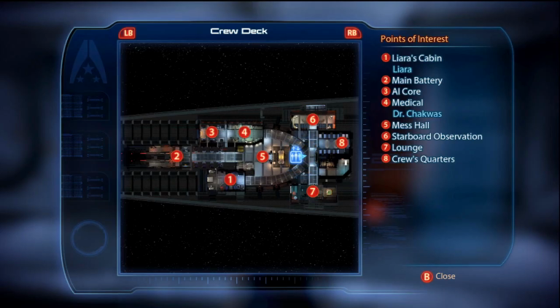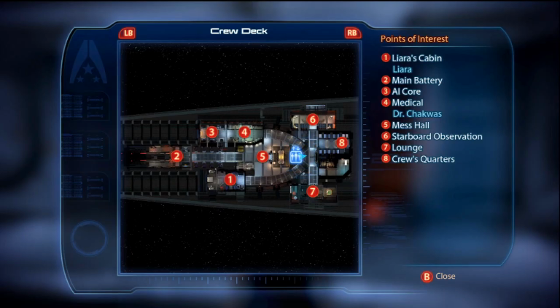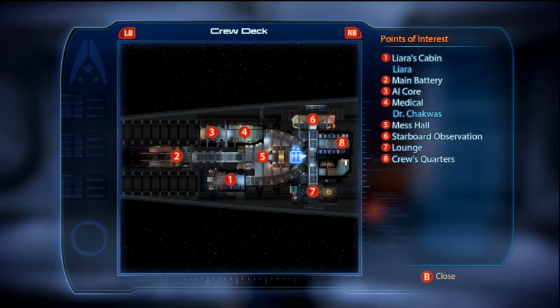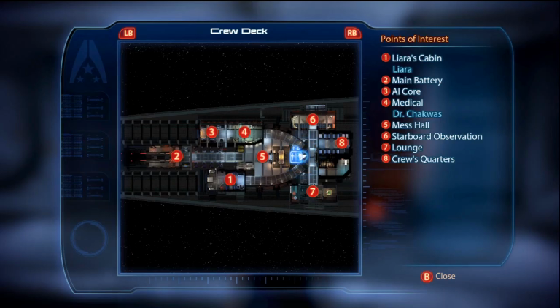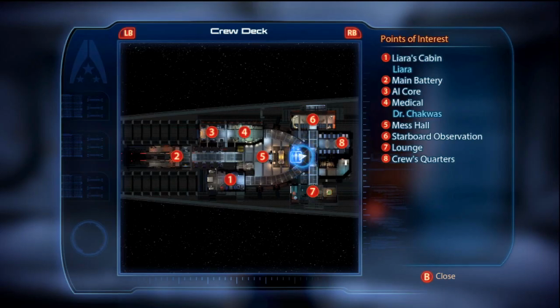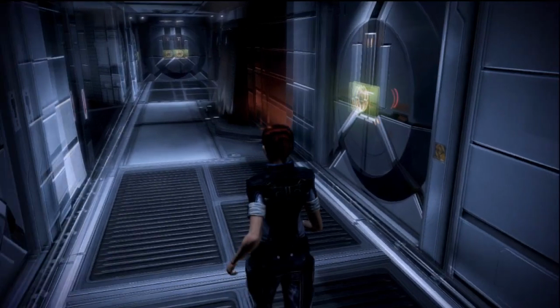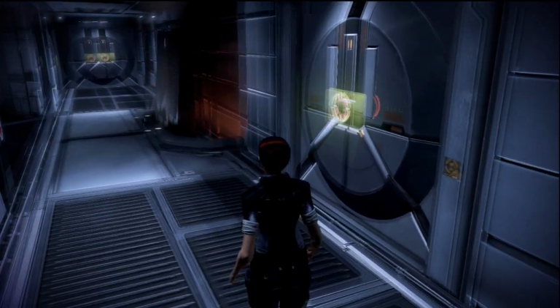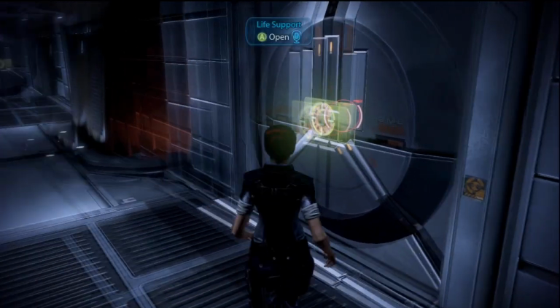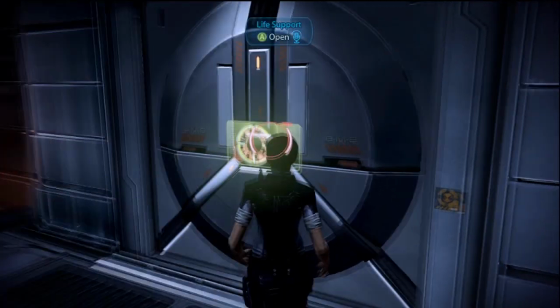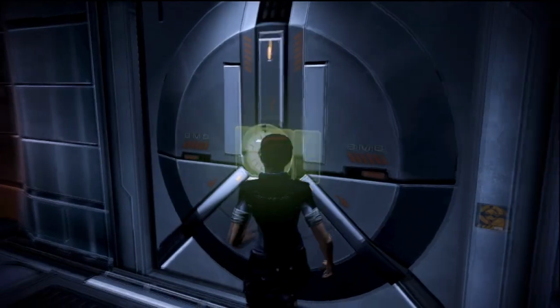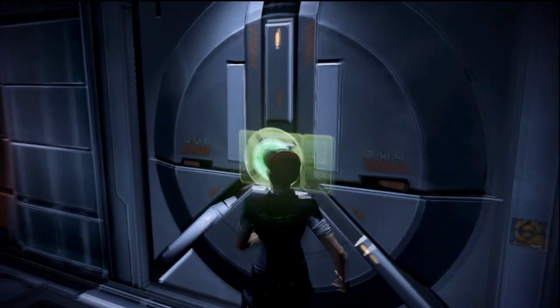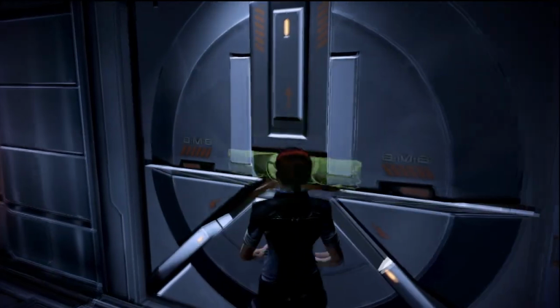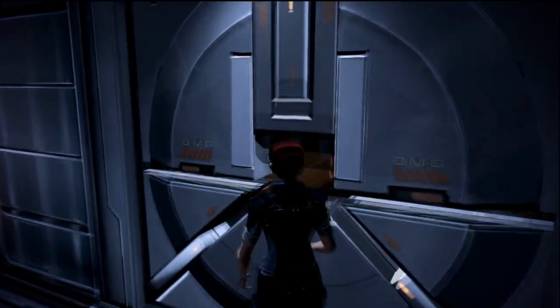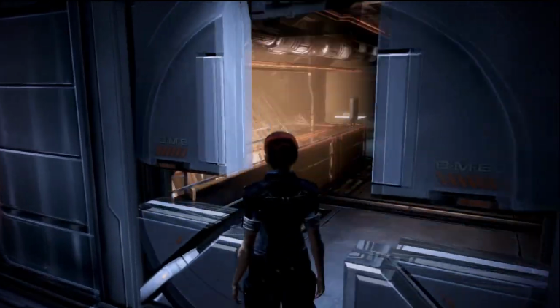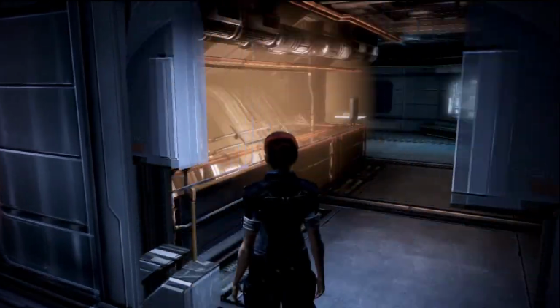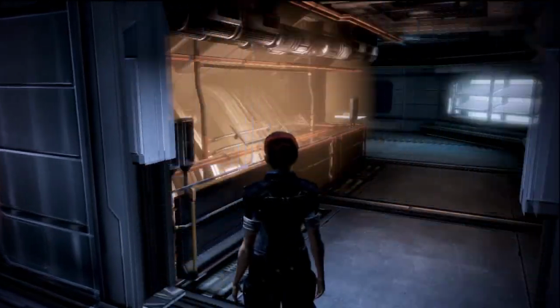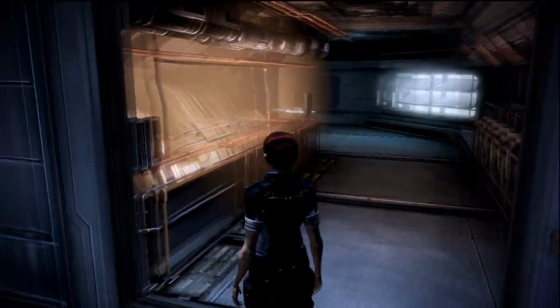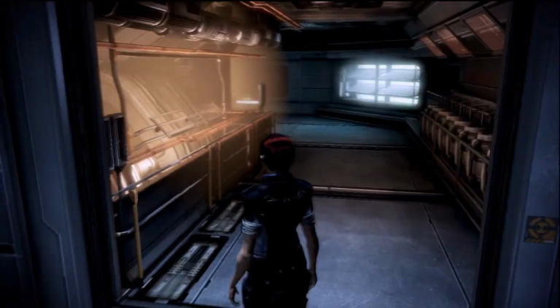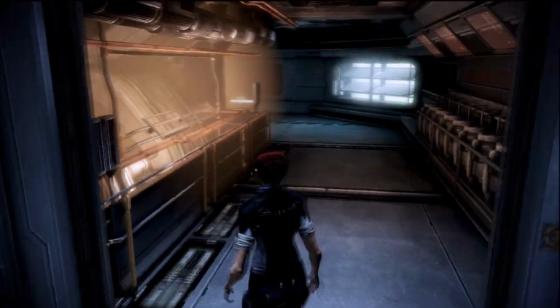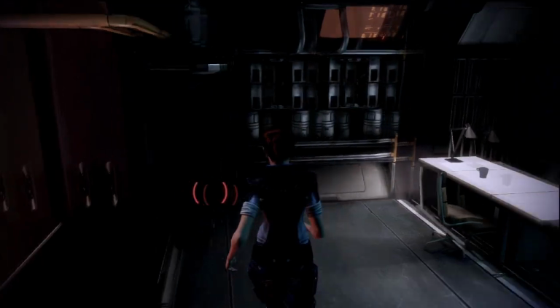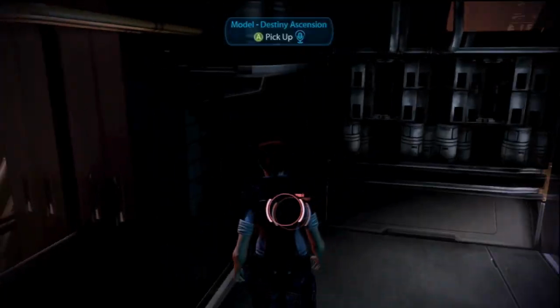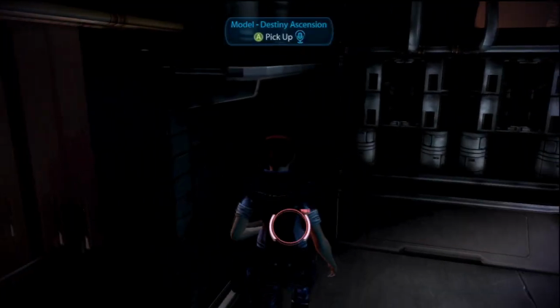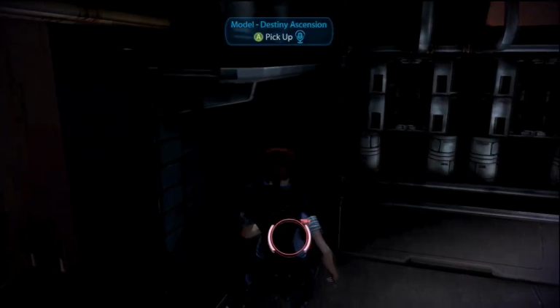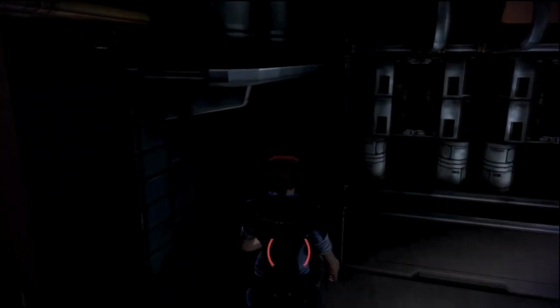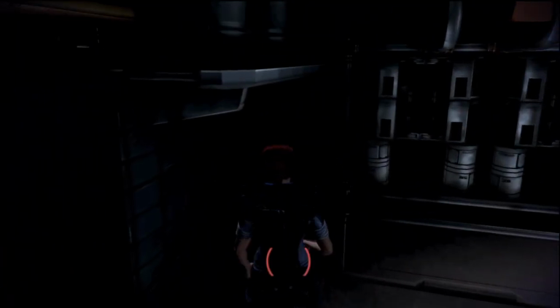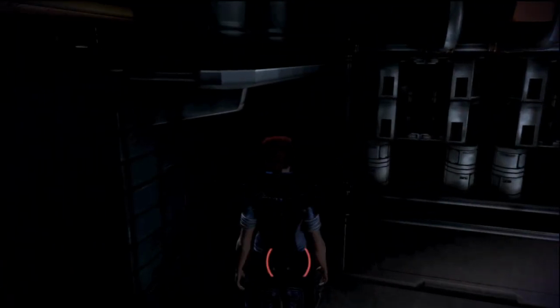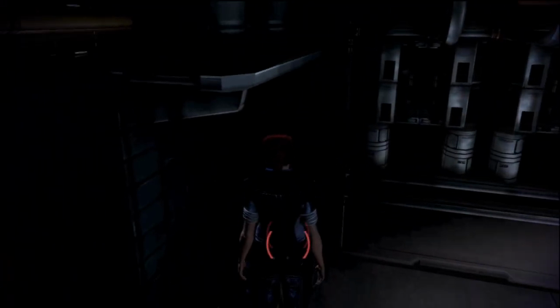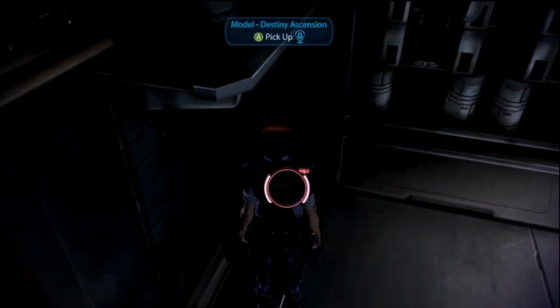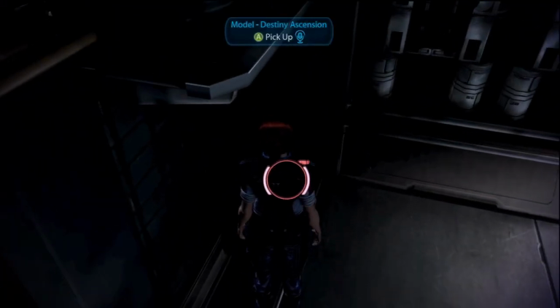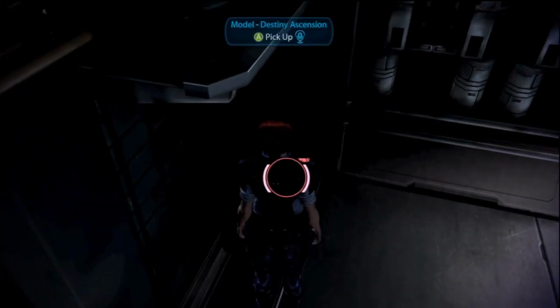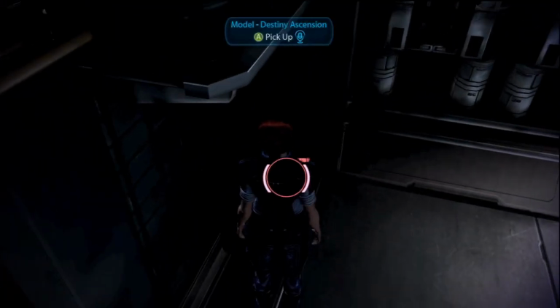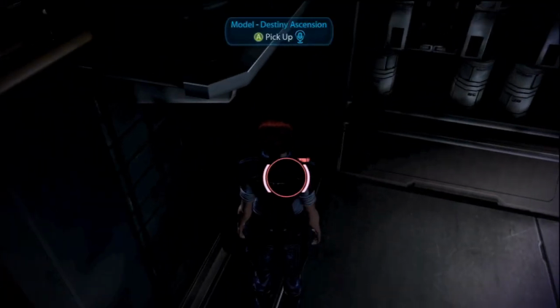When you're ready, head down to the crew deck. In the life support area, there's a Destiny Ascension model for your display case, which is available to everyone.